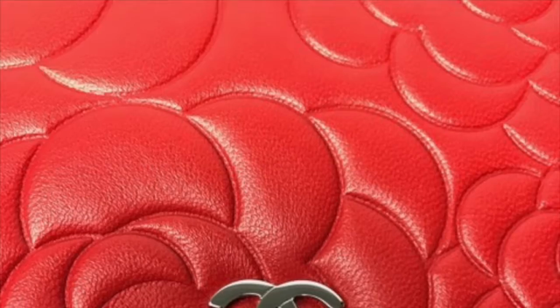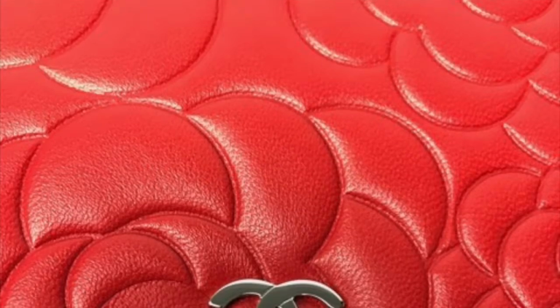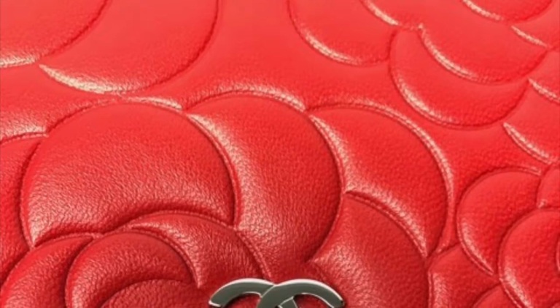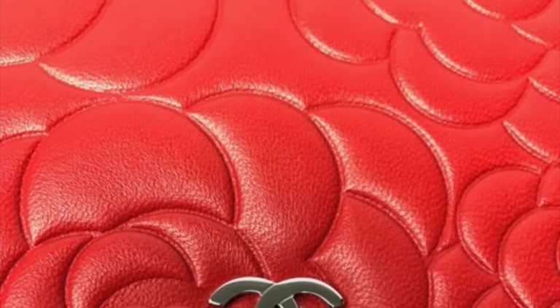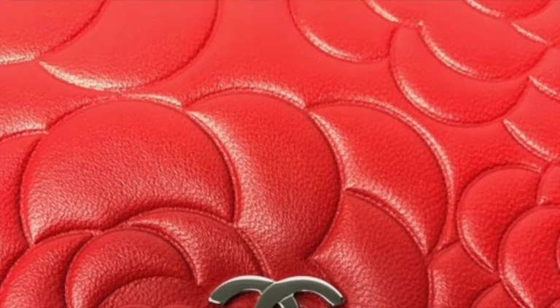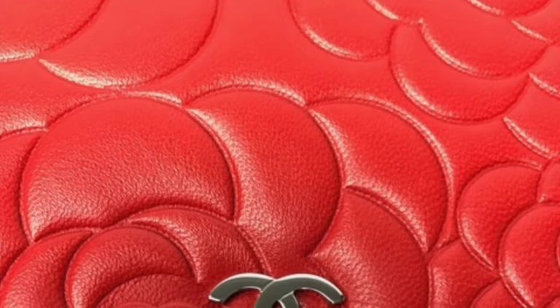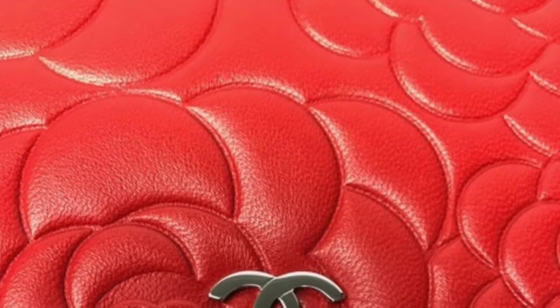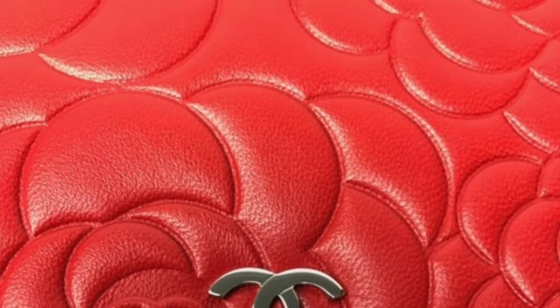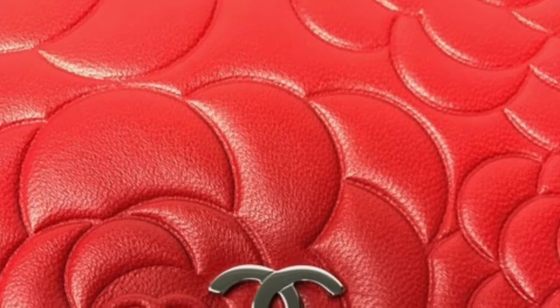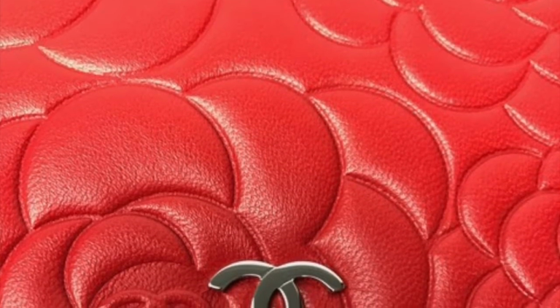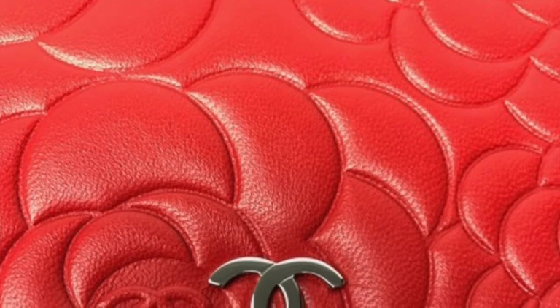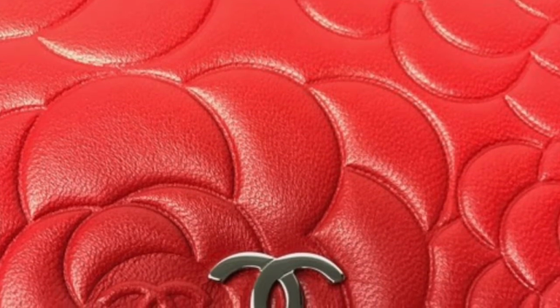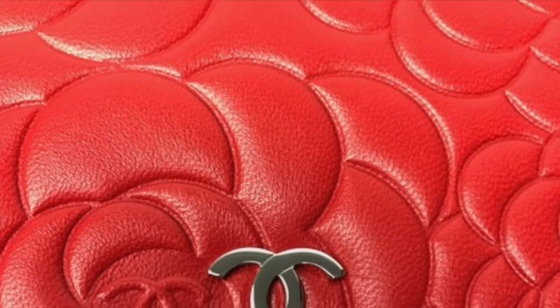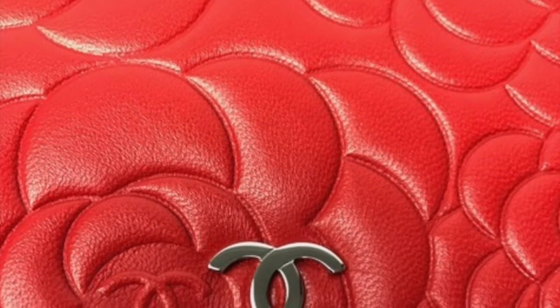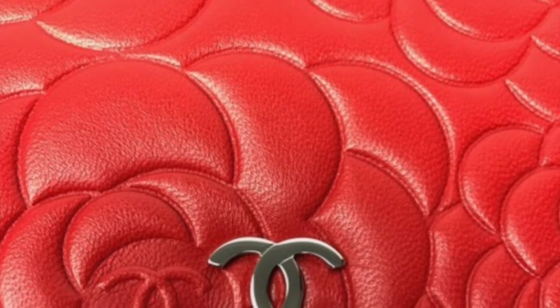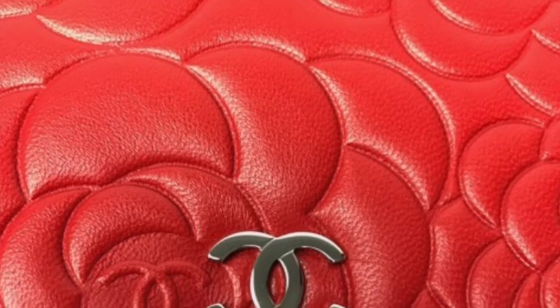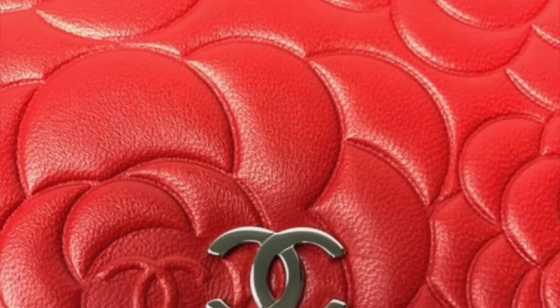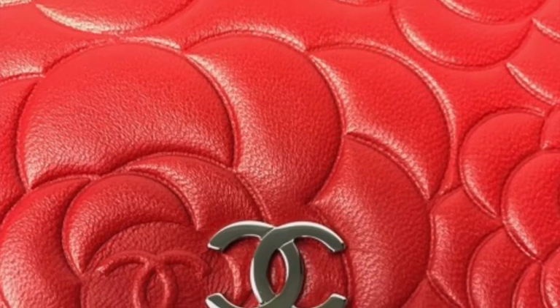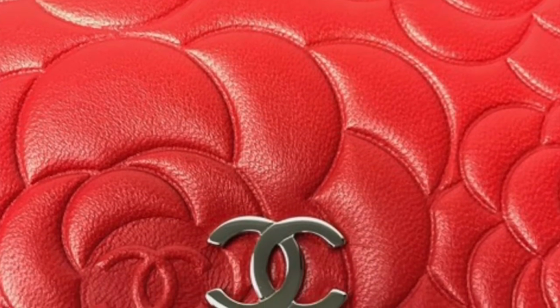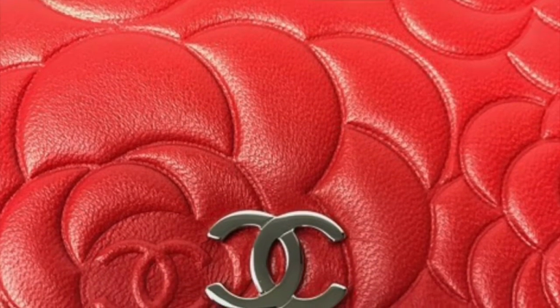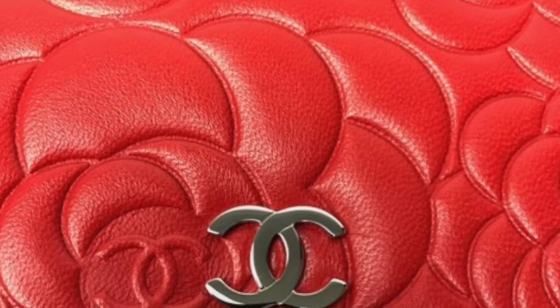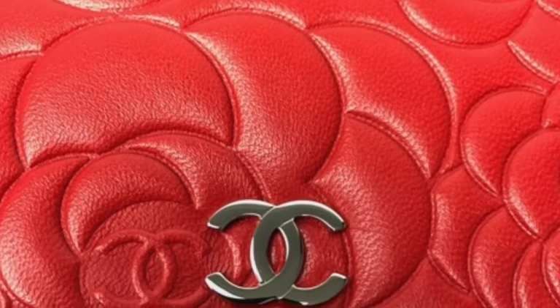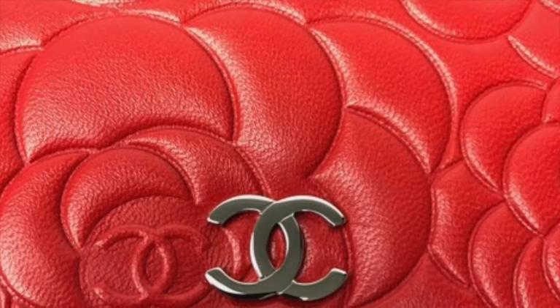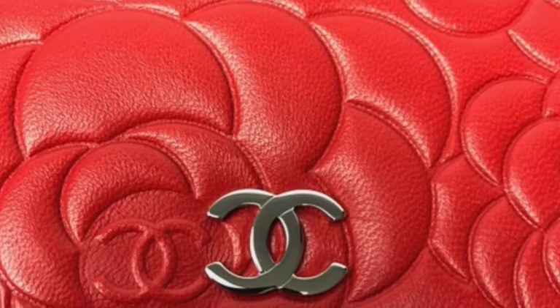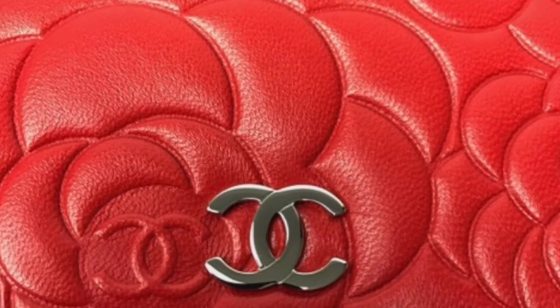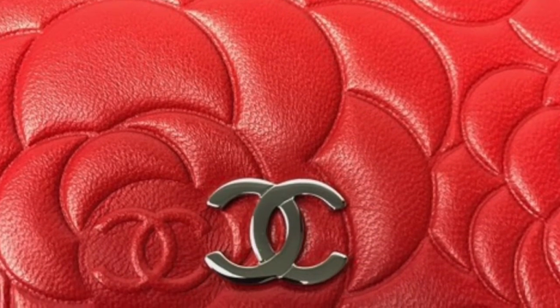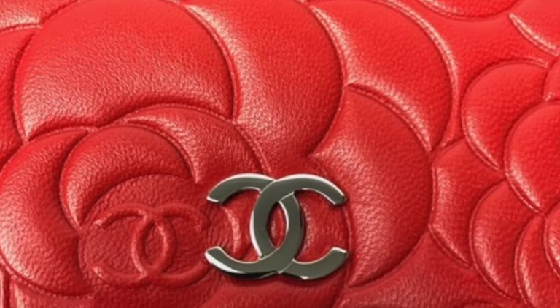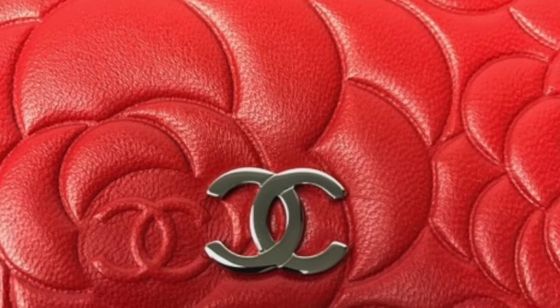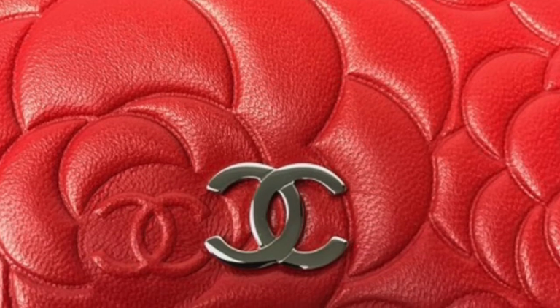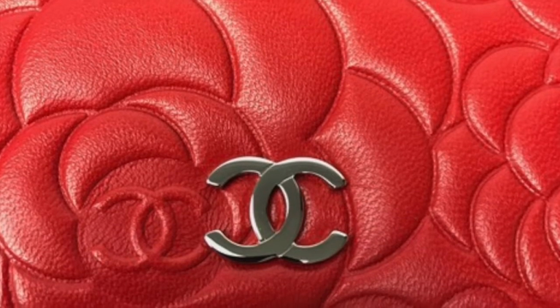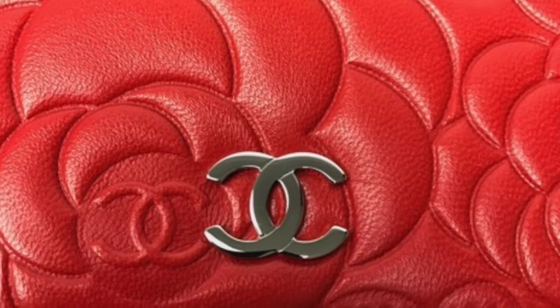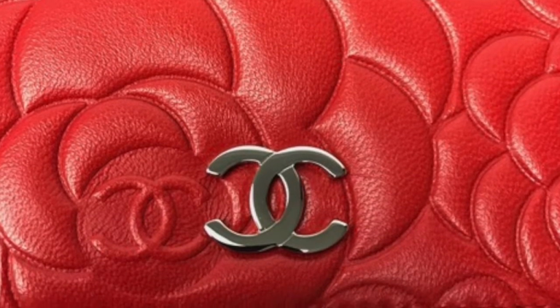An important detail to look for when authenticating Chanel is that the right flap always overlaps the left flap.